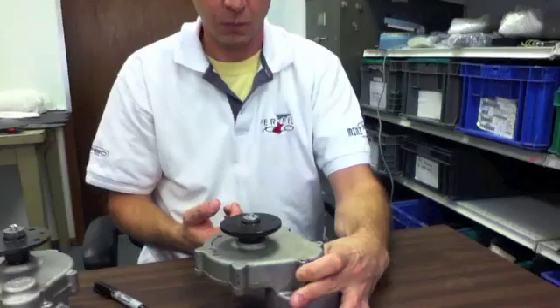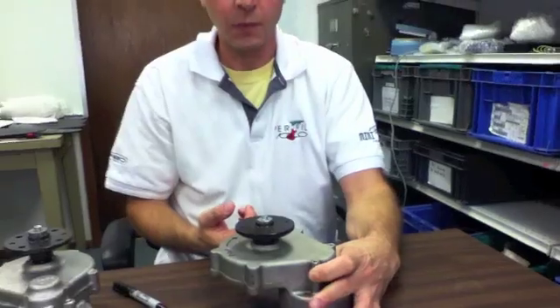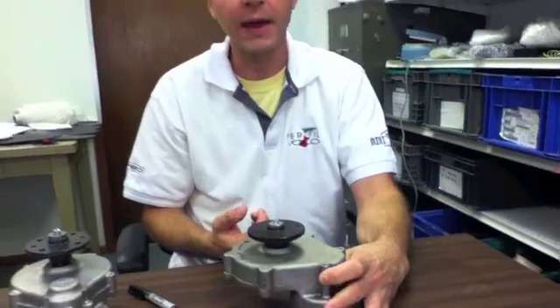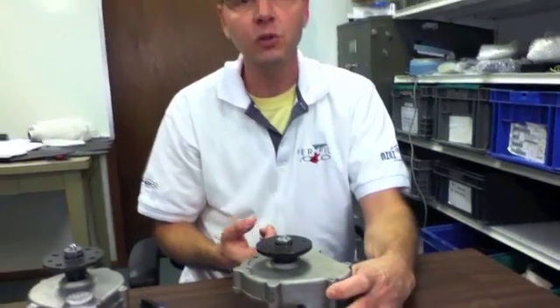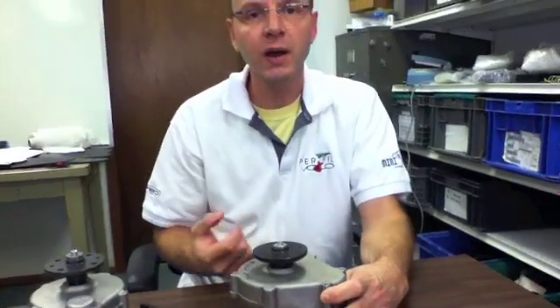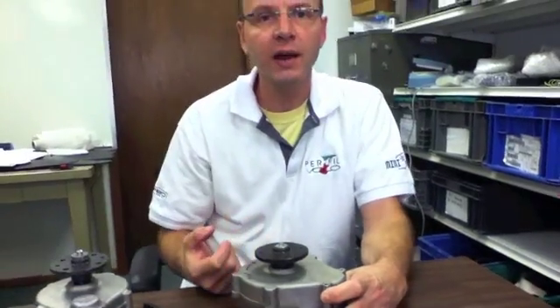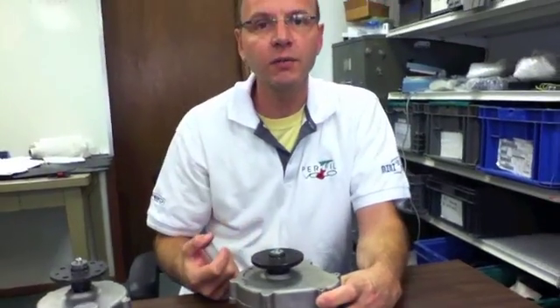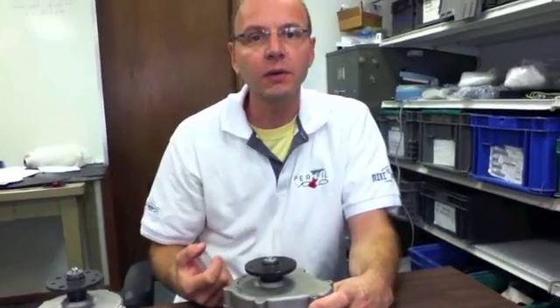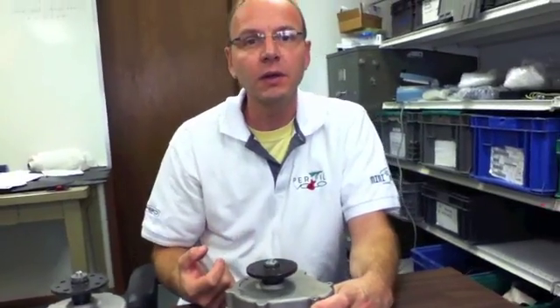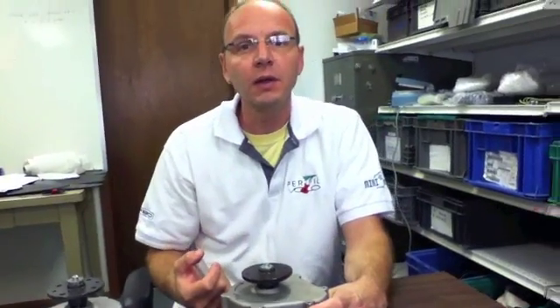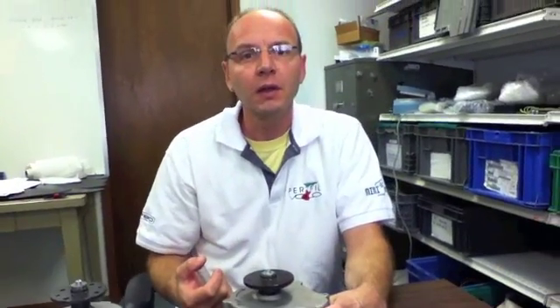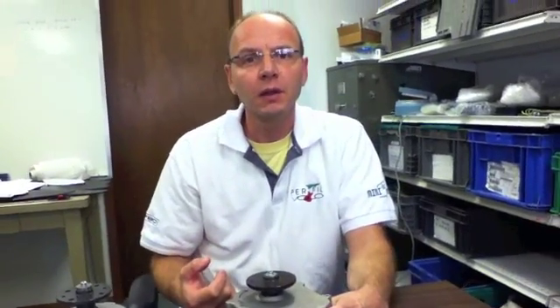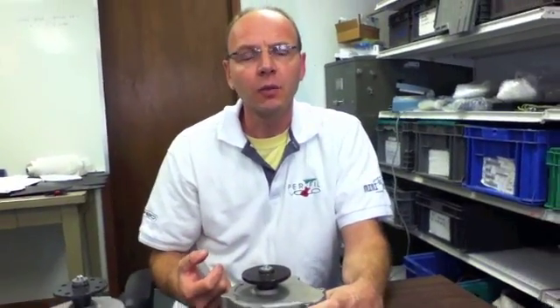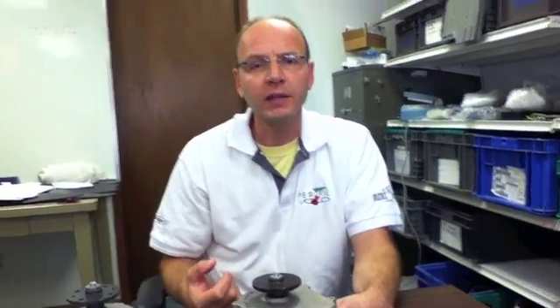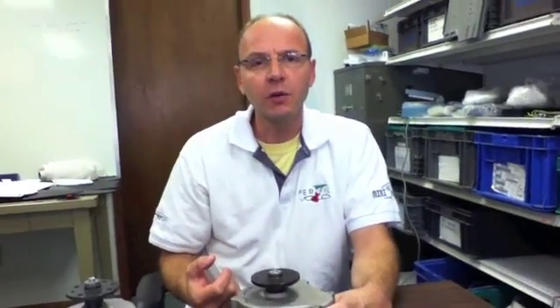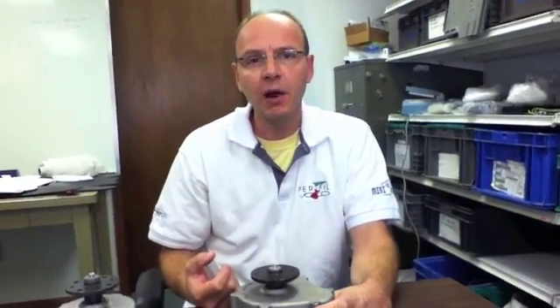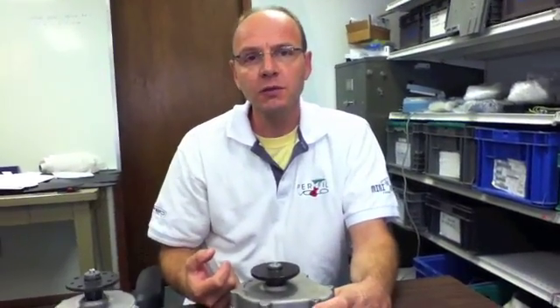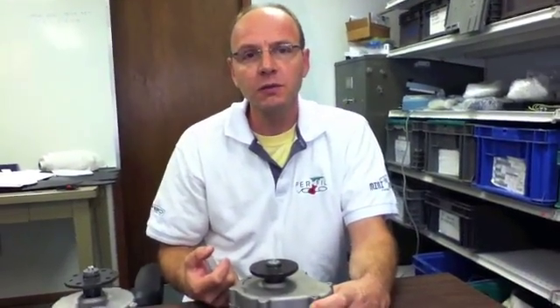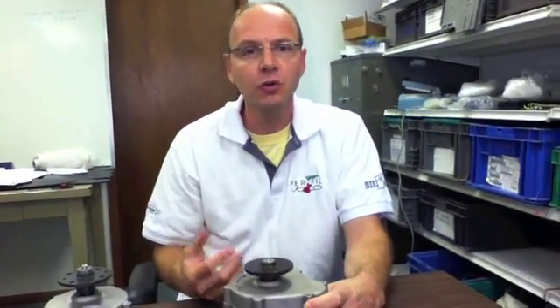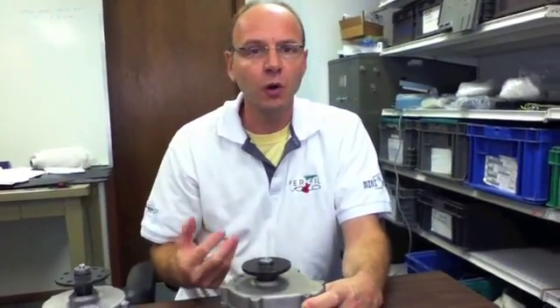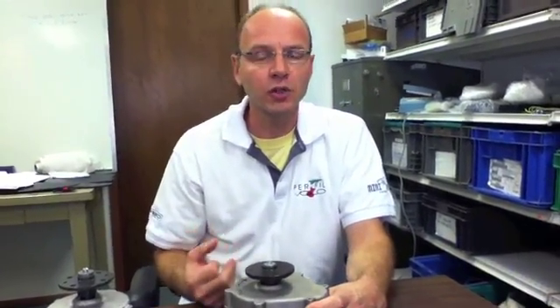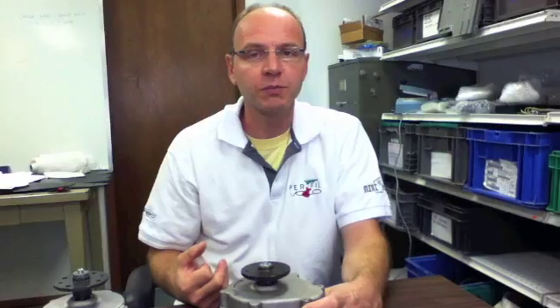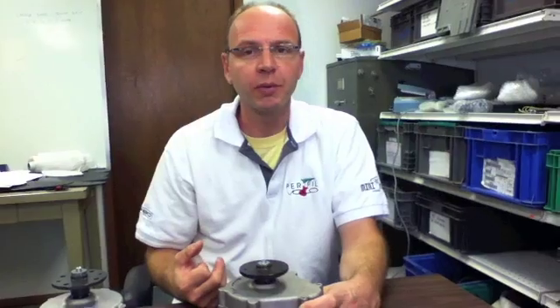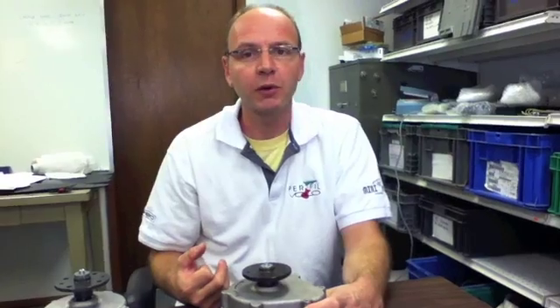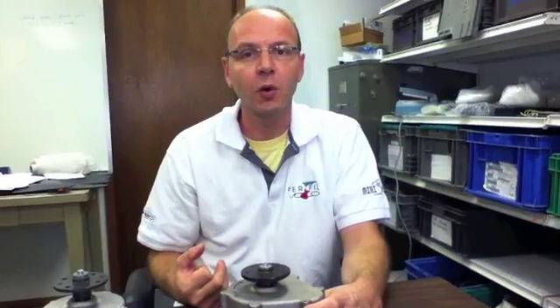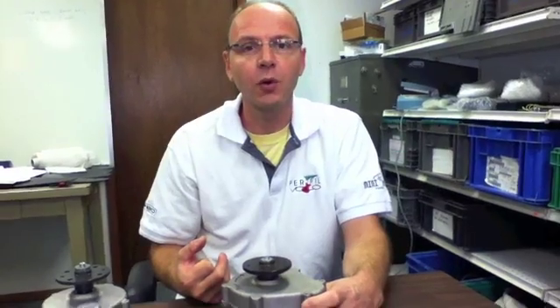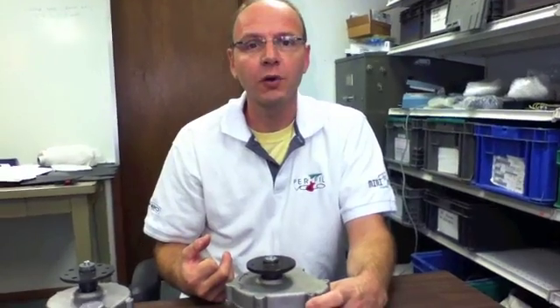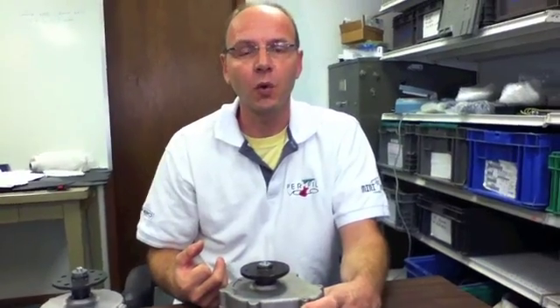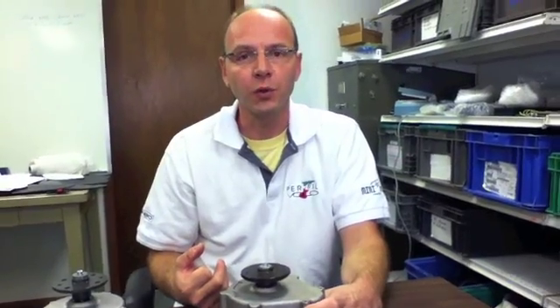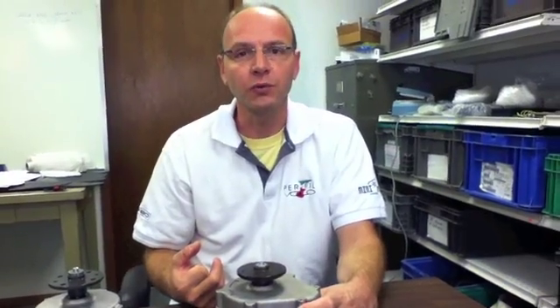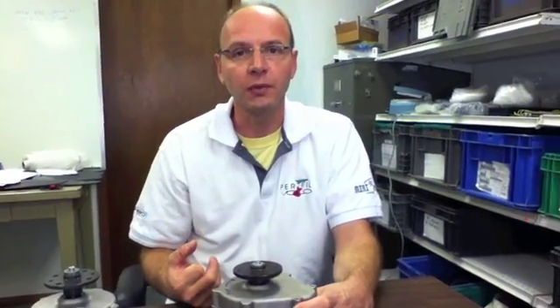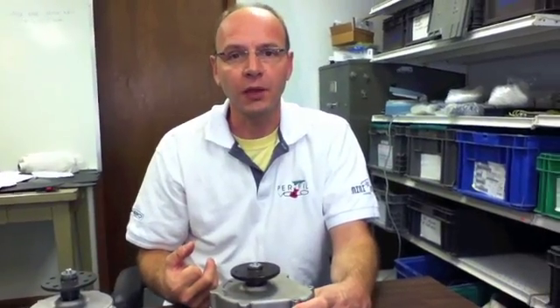Now that you have the right gearbox, you know which propeller to order or use. Thank you.